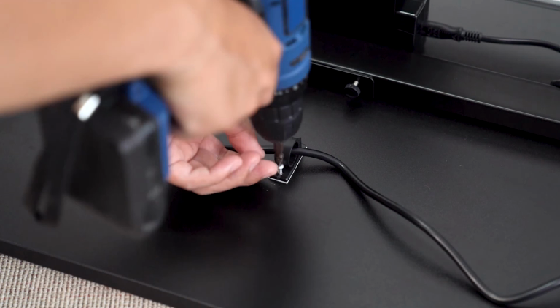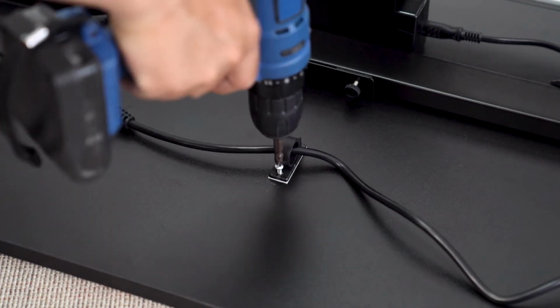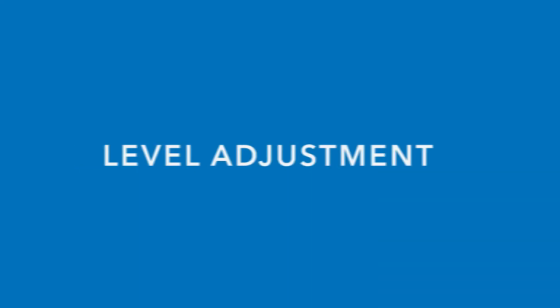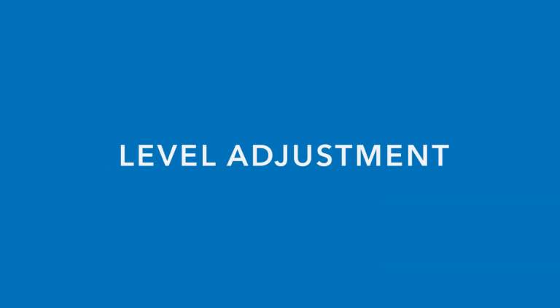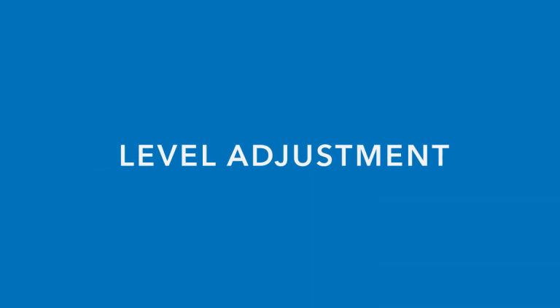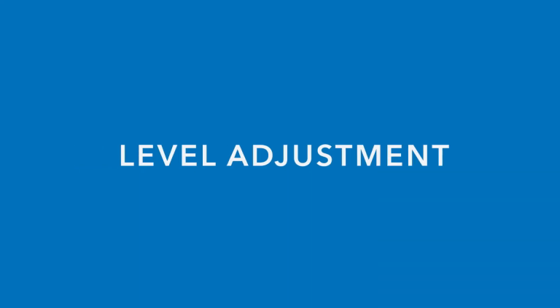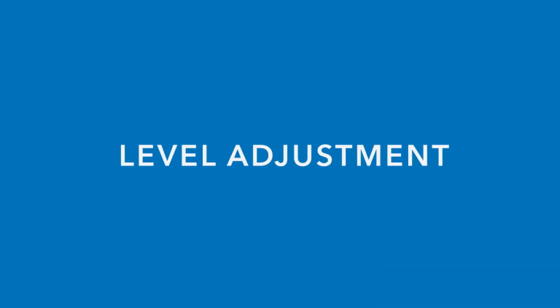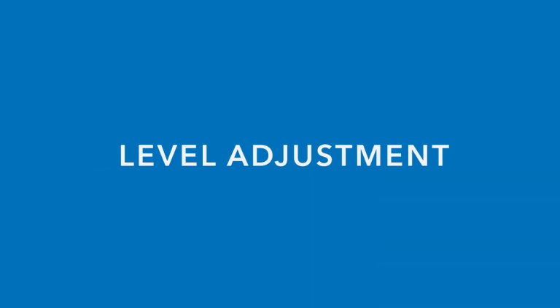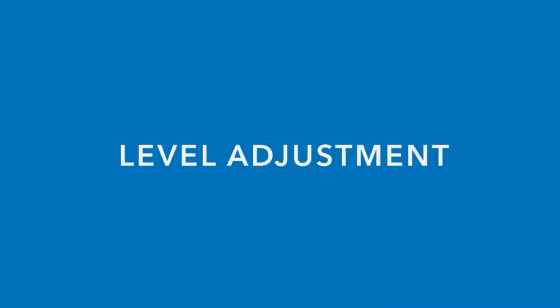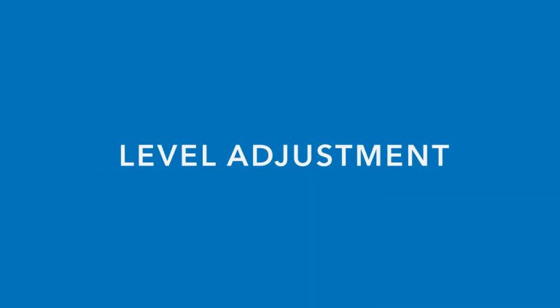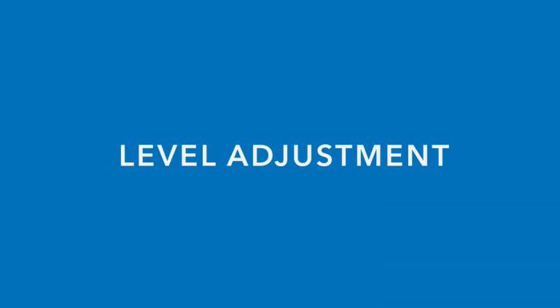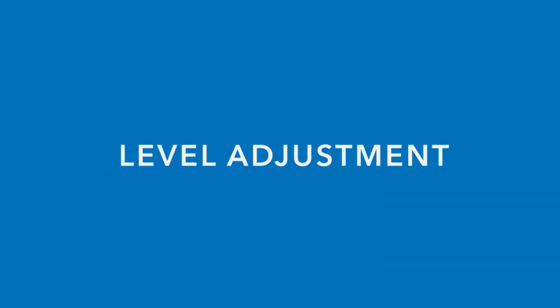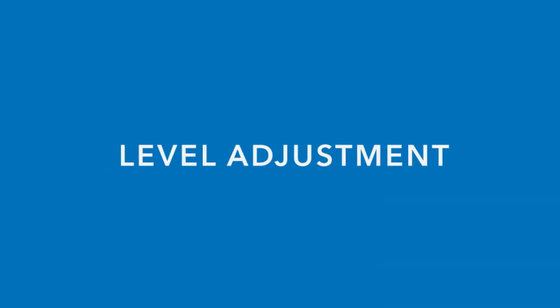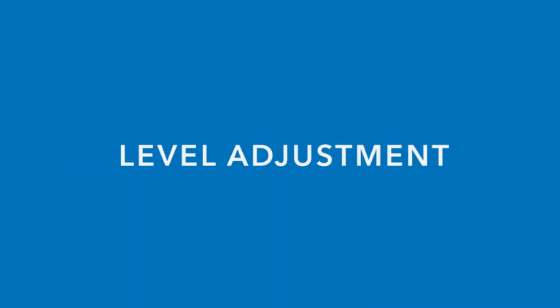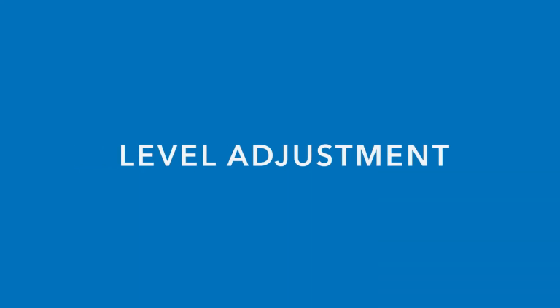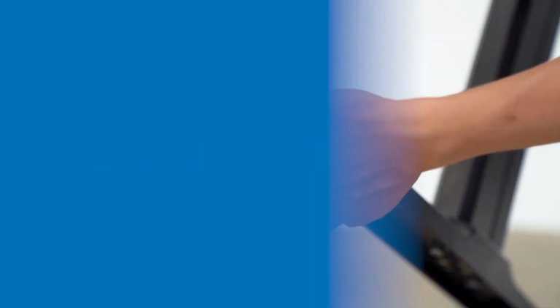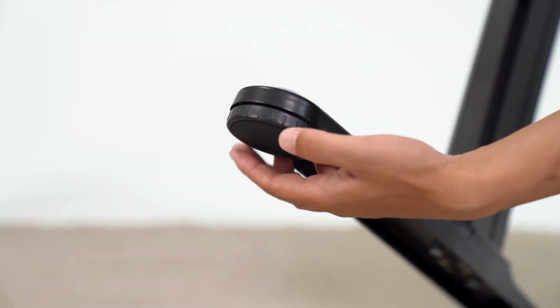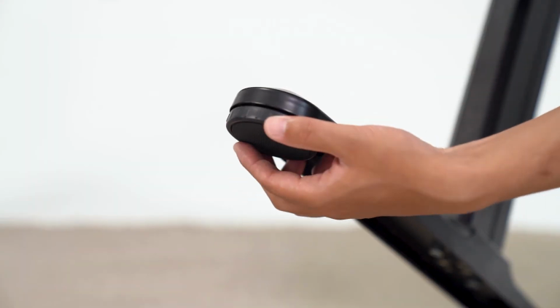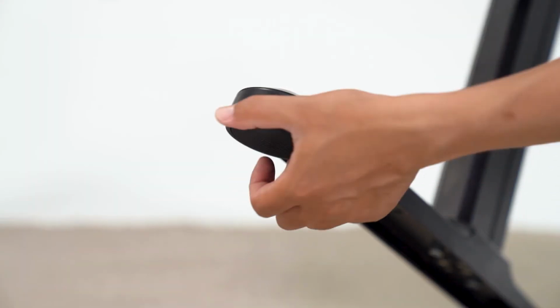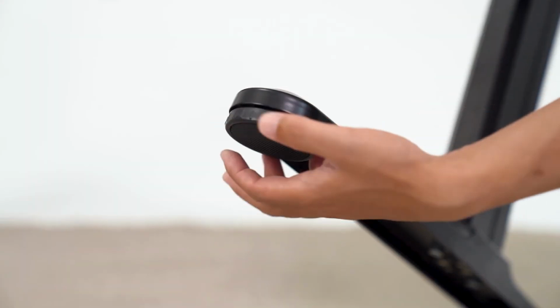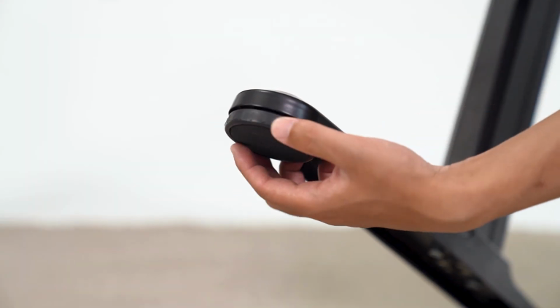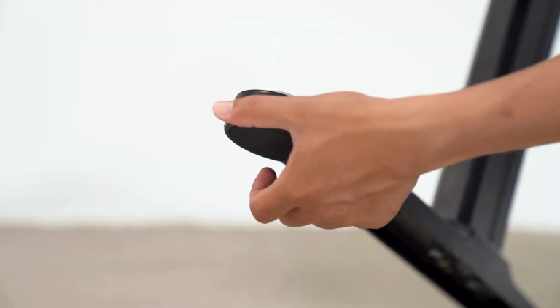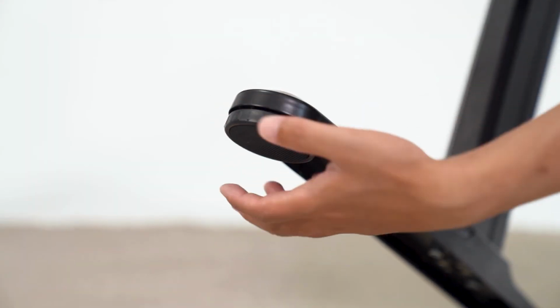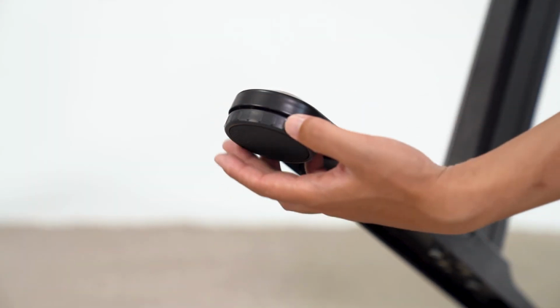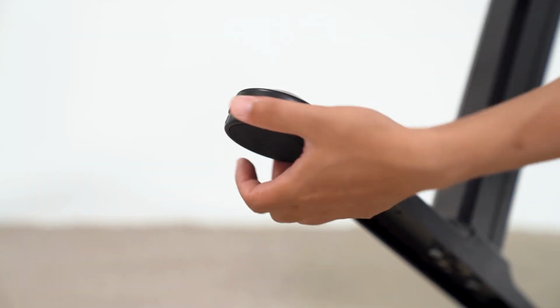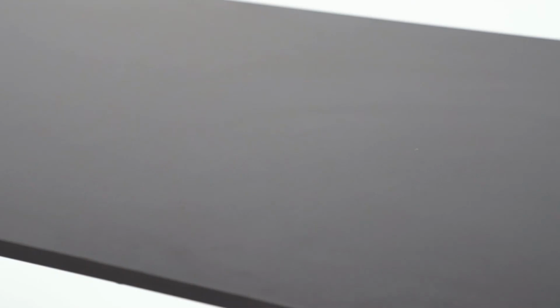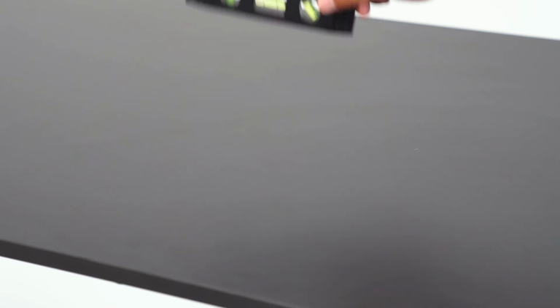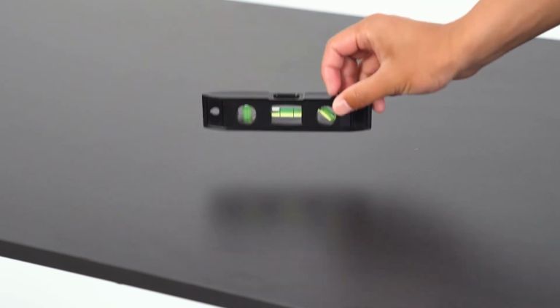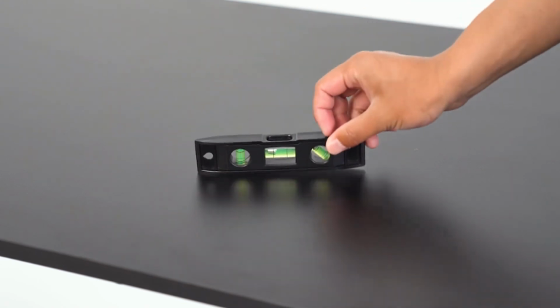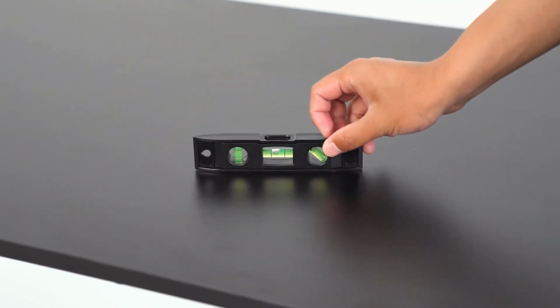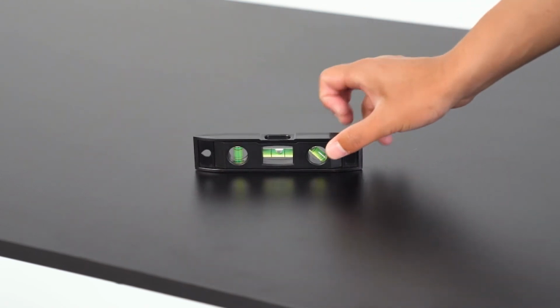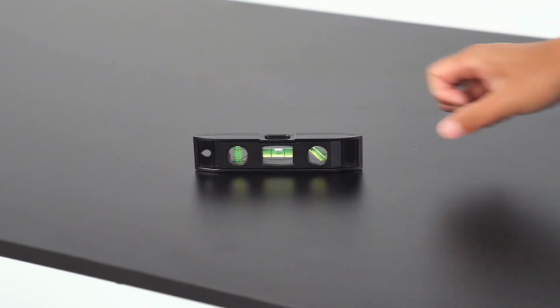If you find that the desk is not level, go ahead and use the leg adjusters to find the correct balance of the desk.